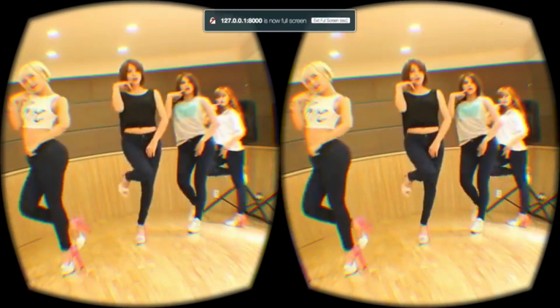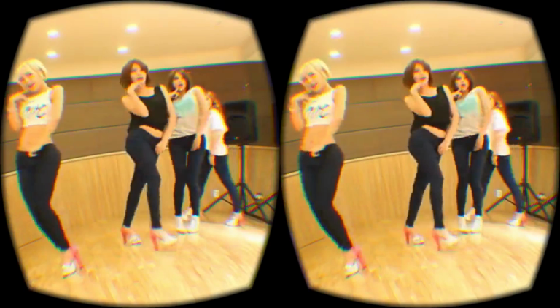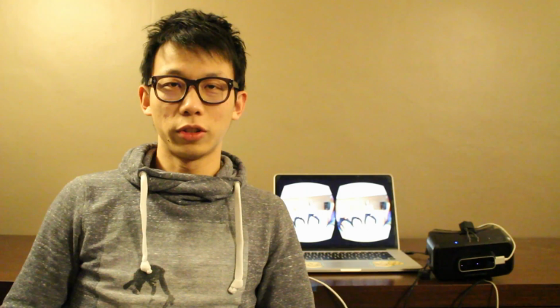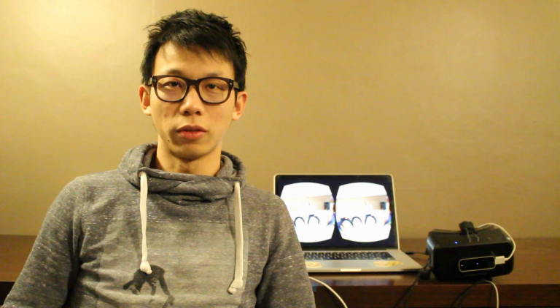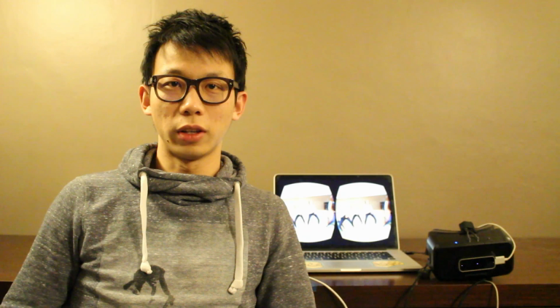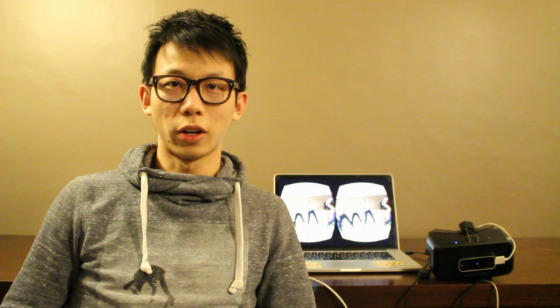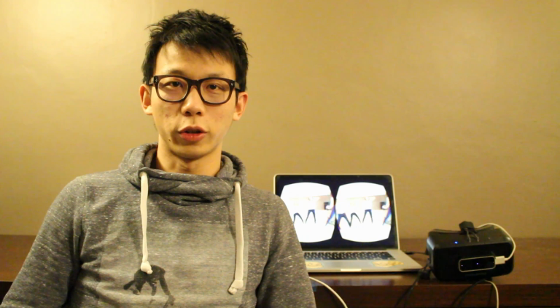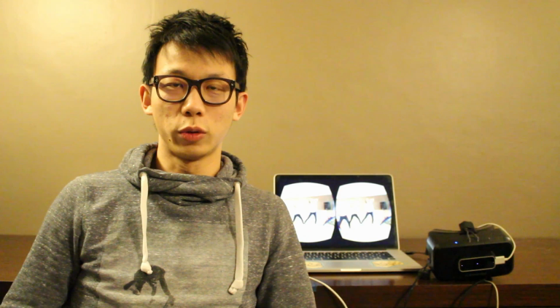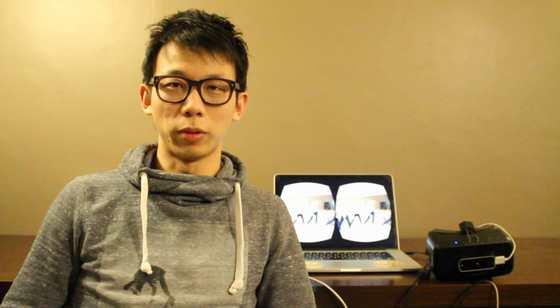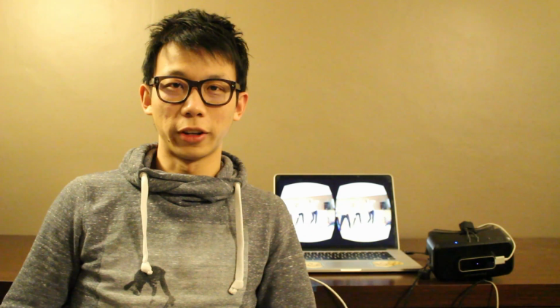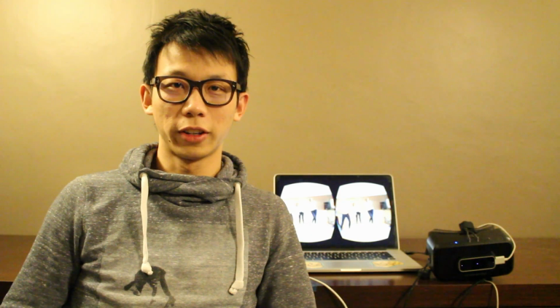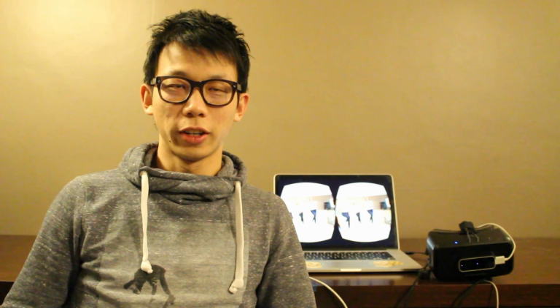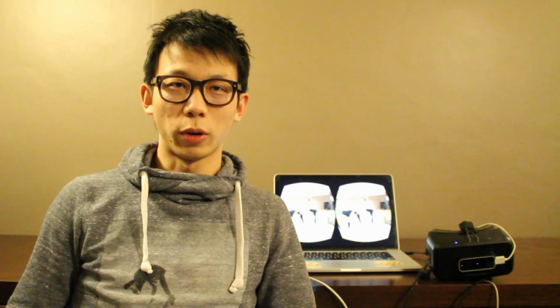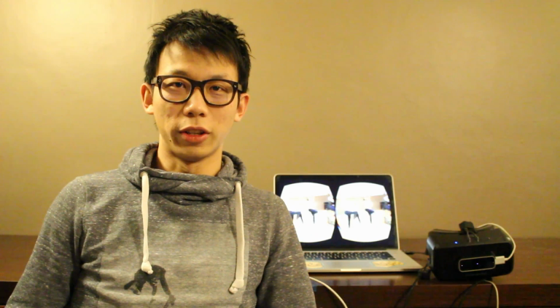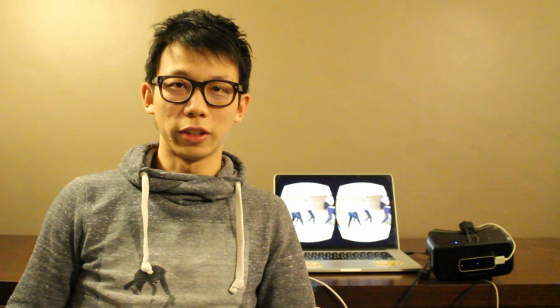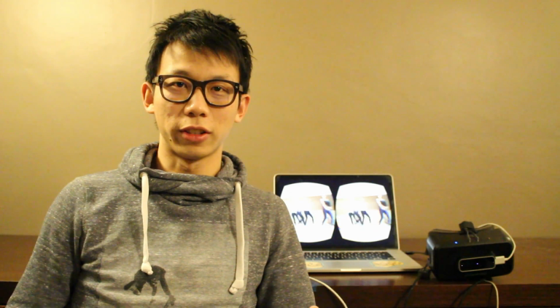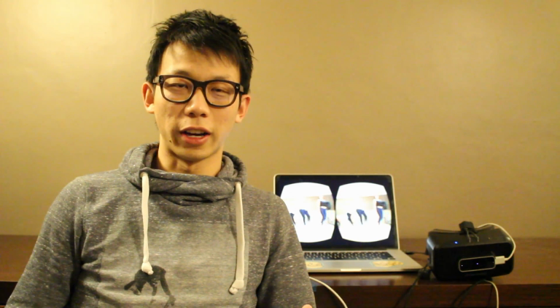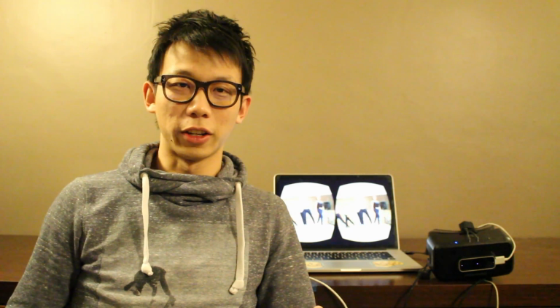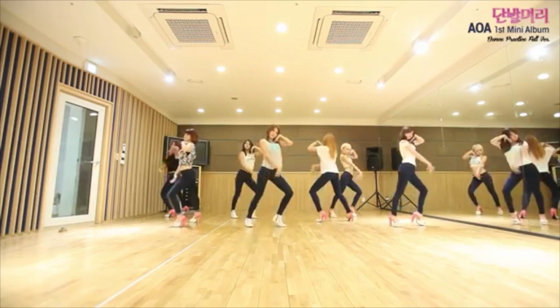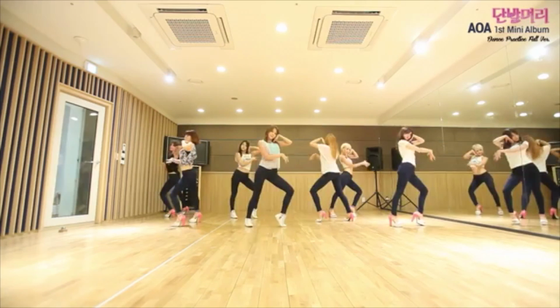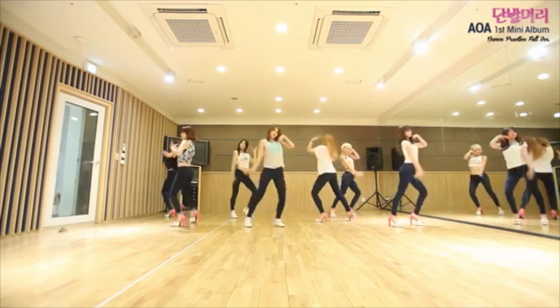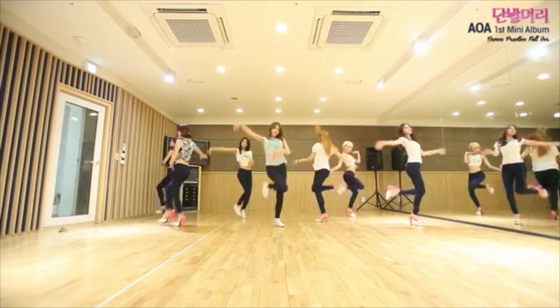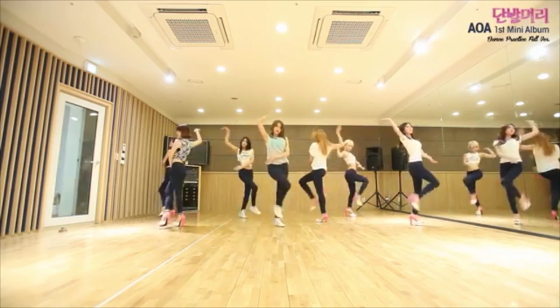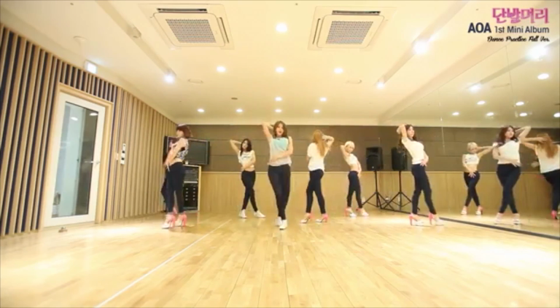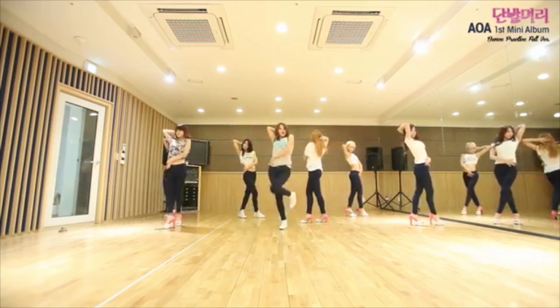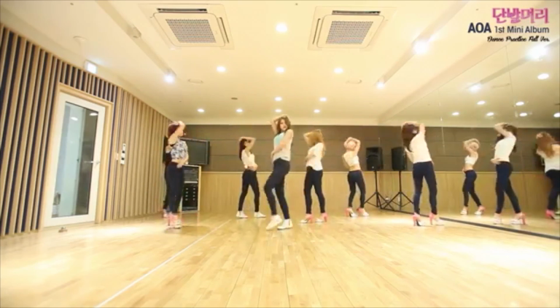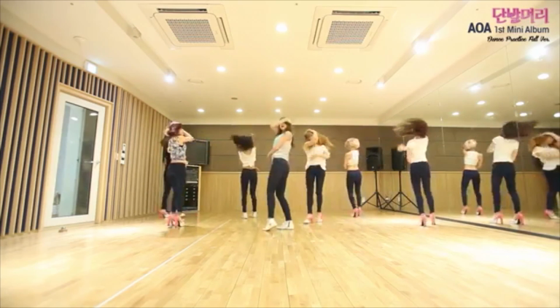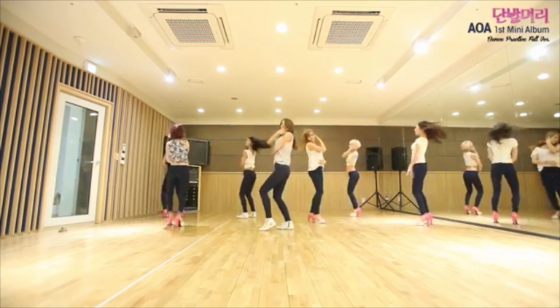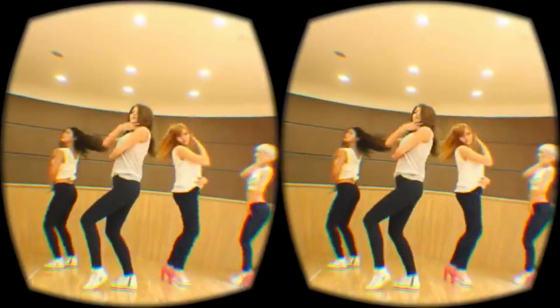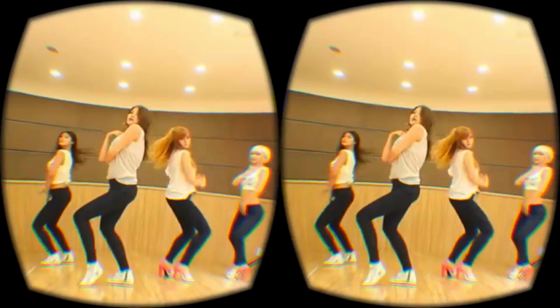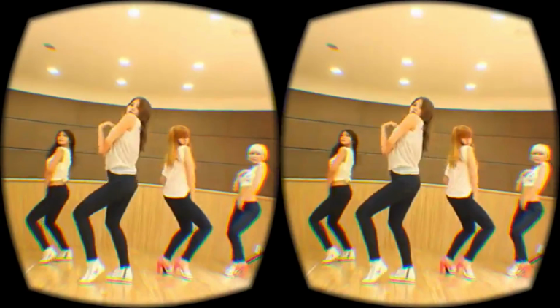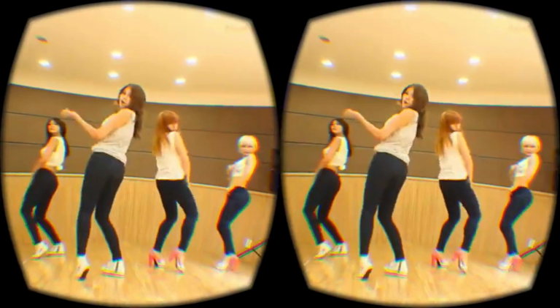This is a VR YouTube player. What it does is that it makes YouTube video into a VR experience.